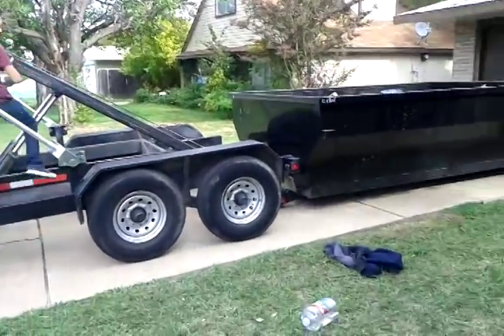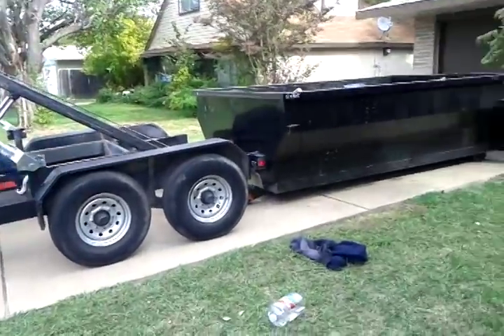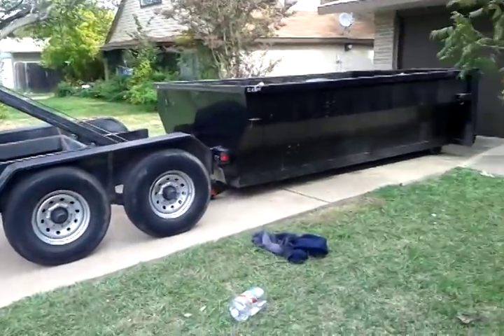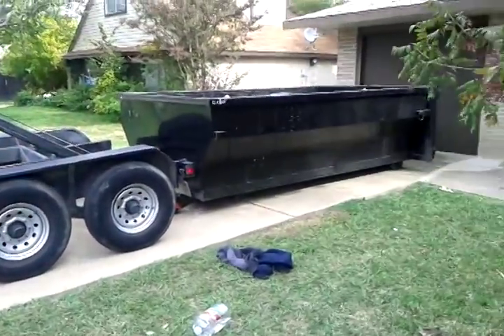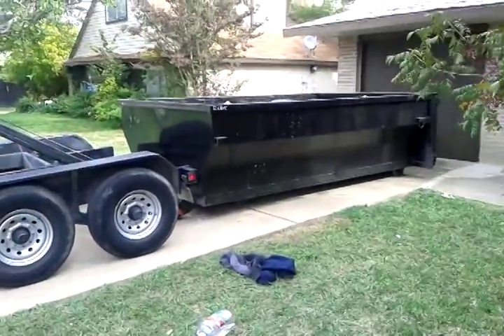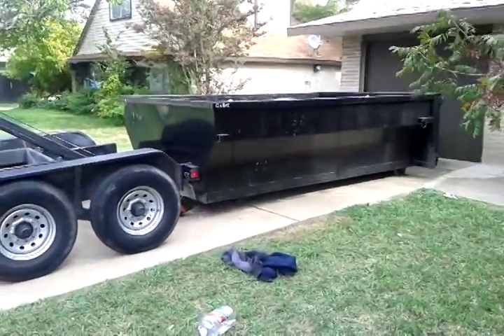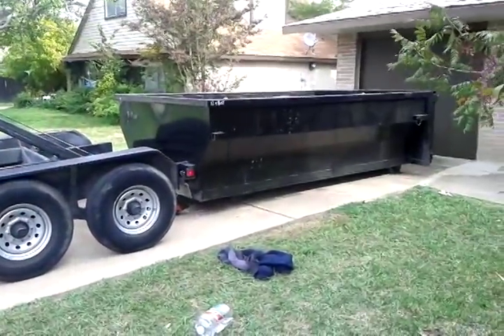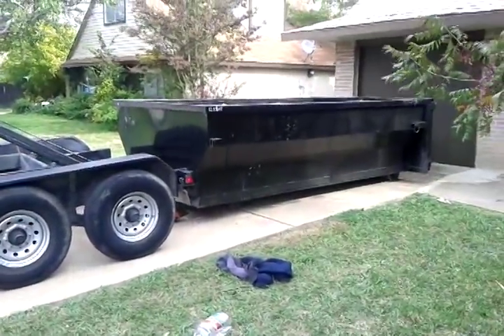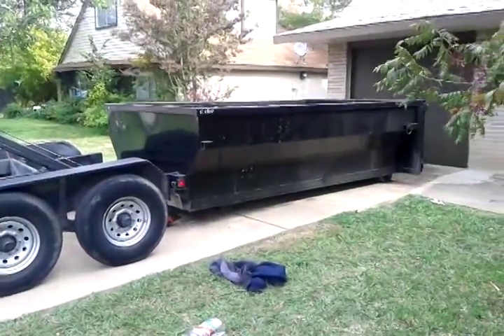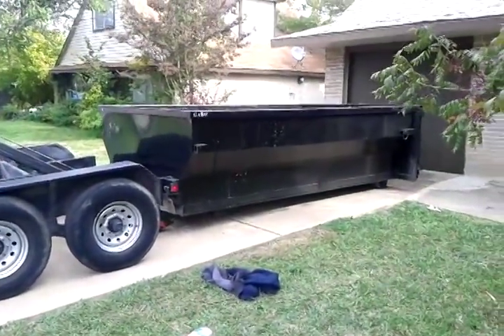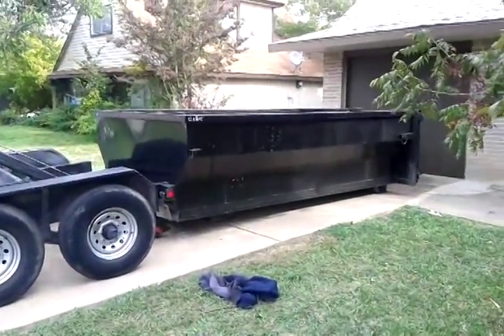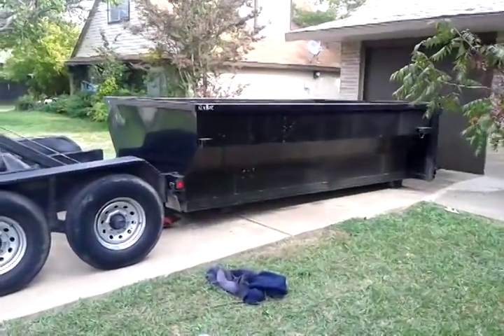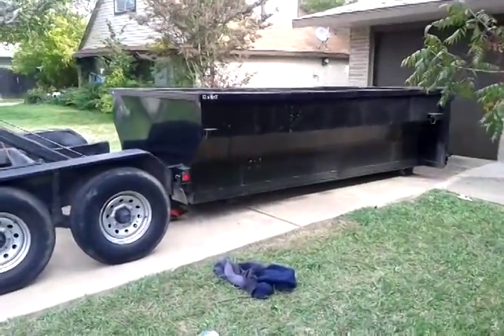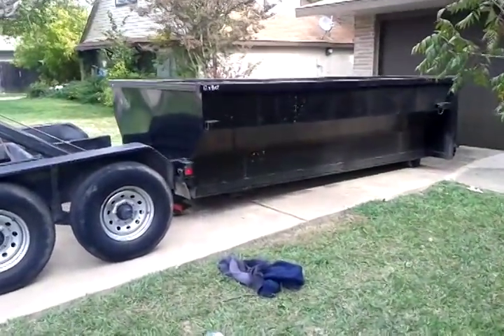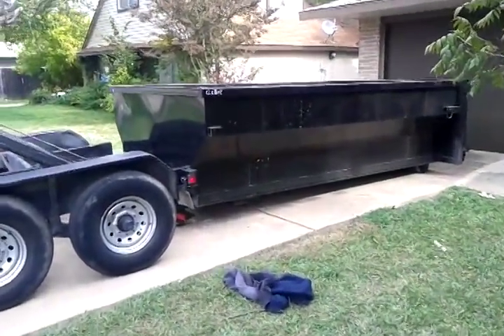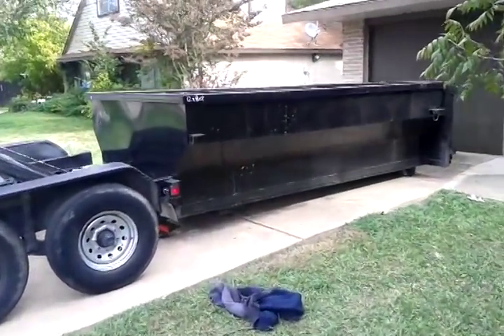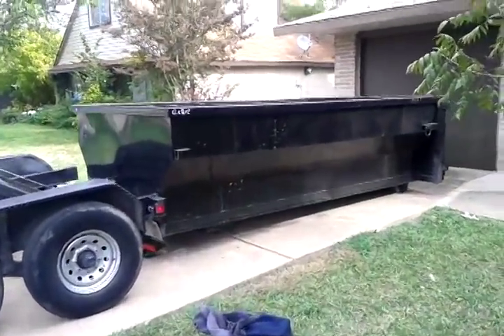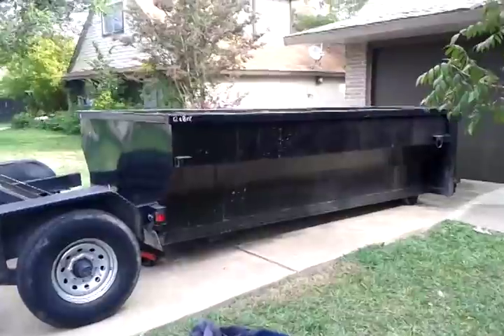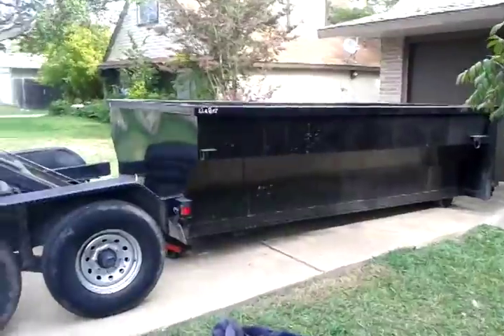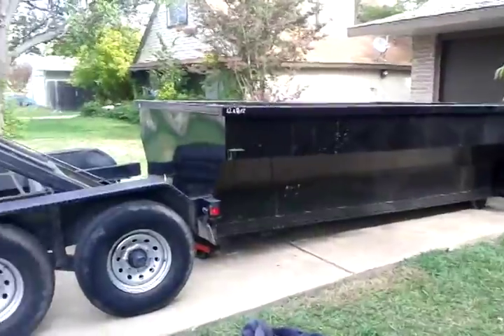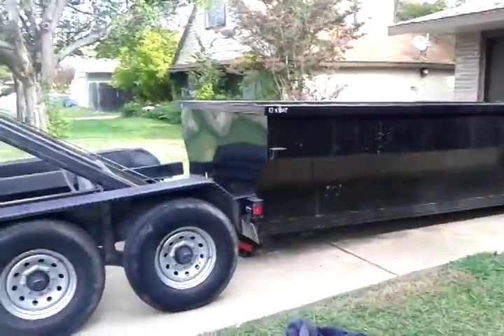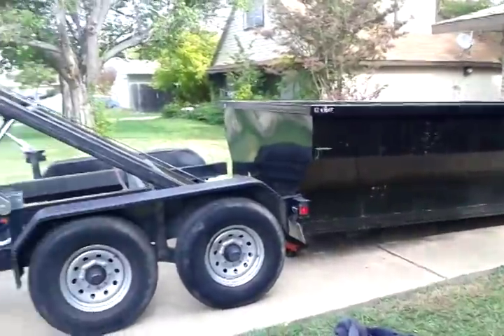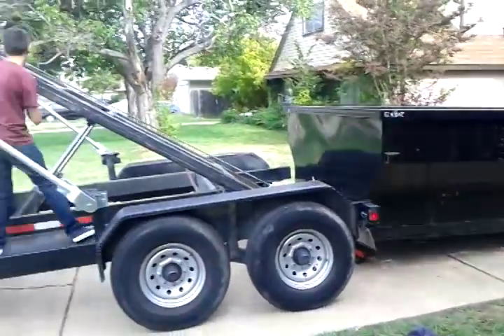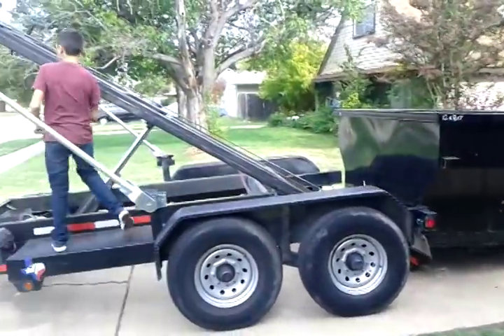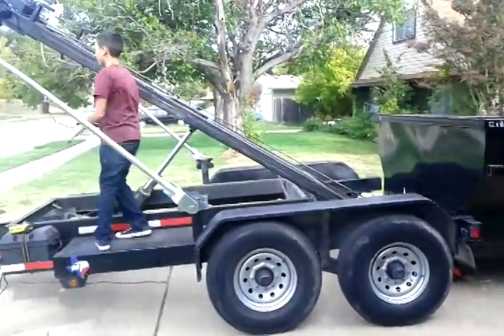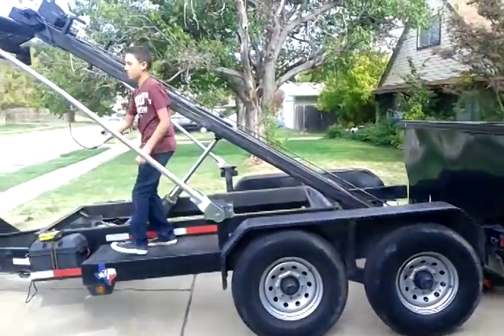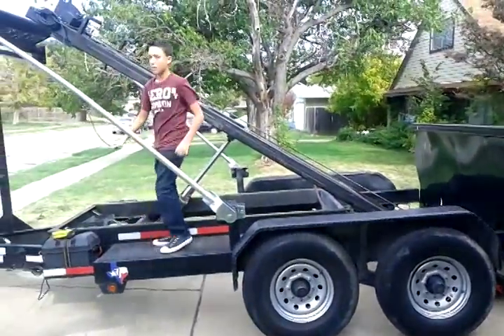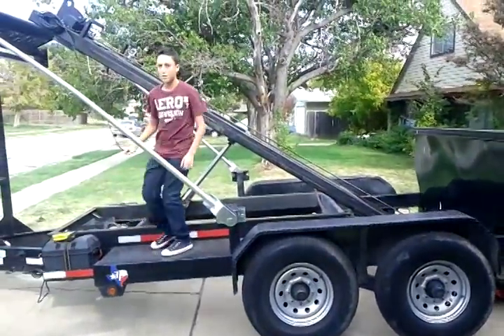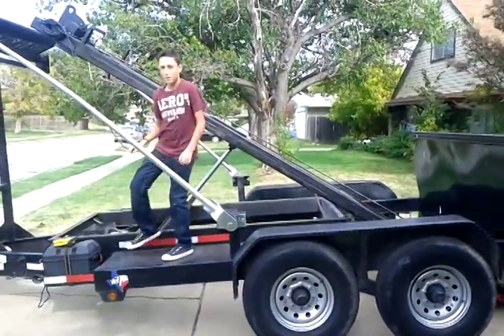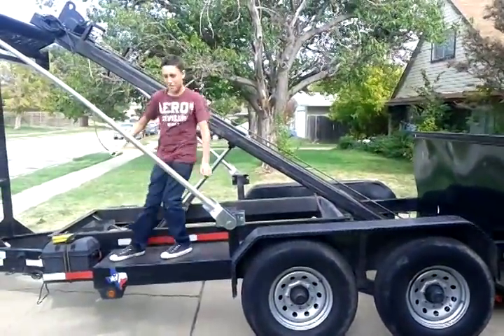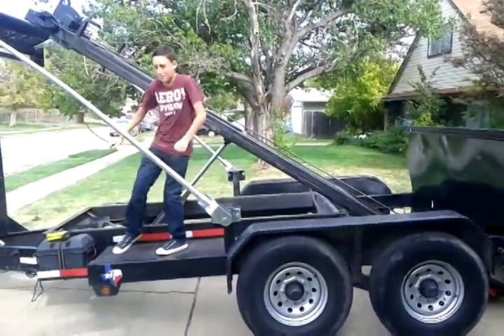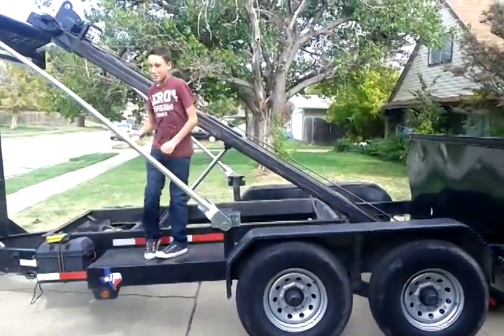And there it is. We drop it up on your property — it's 250 bucks, and then you do a dance like this guy. Check him out.